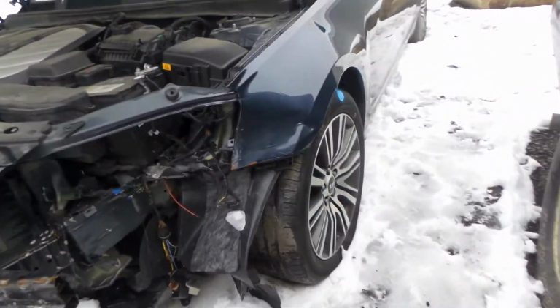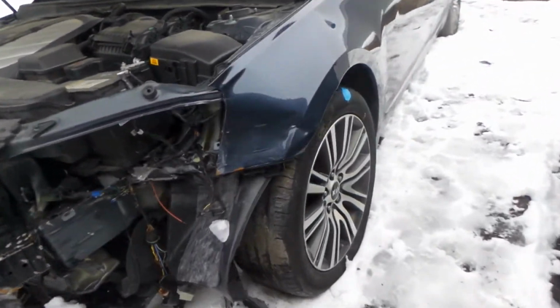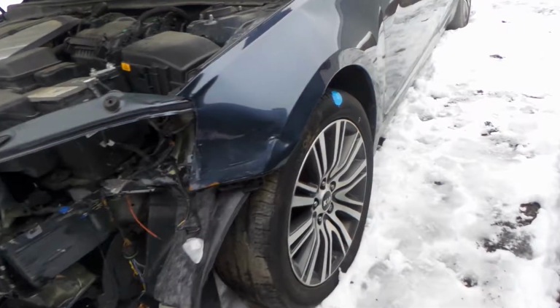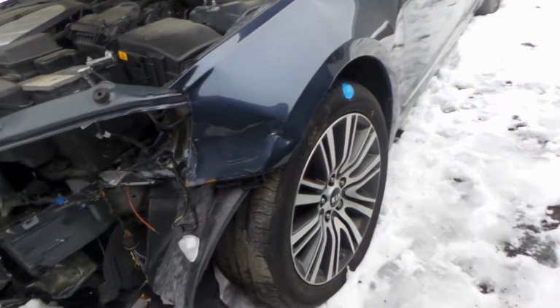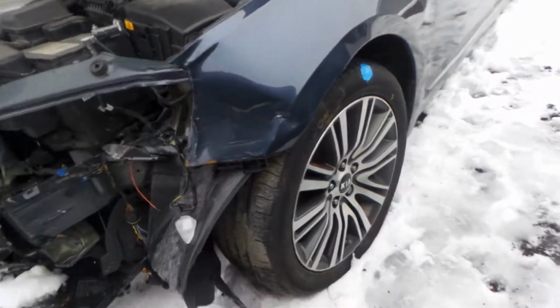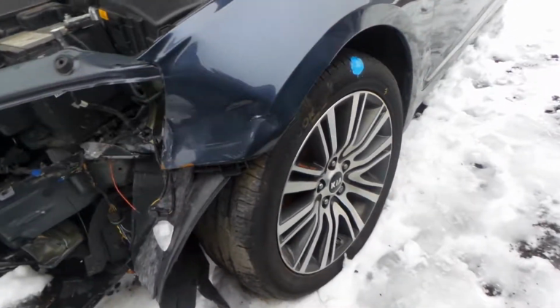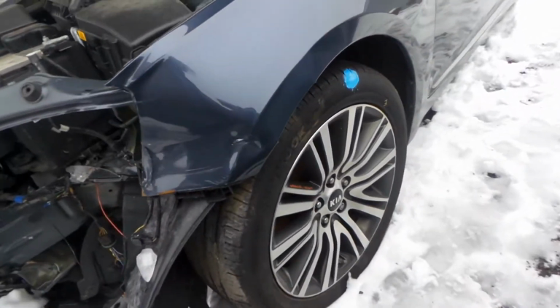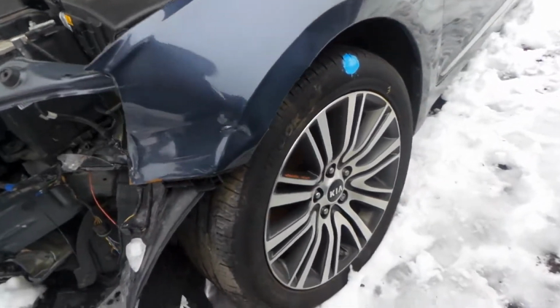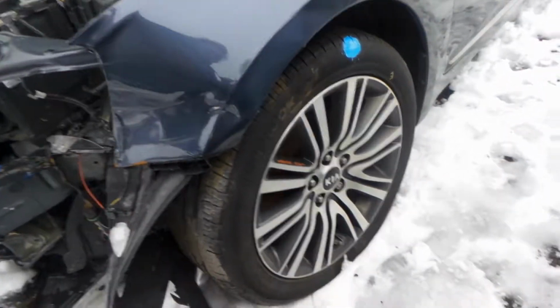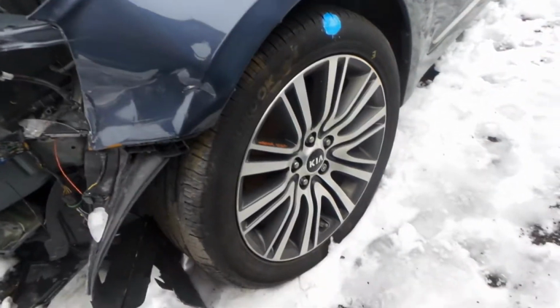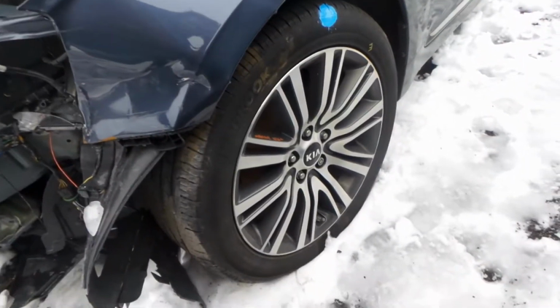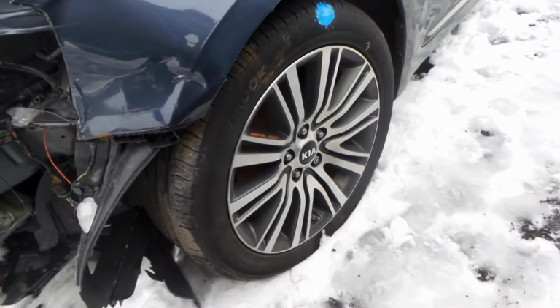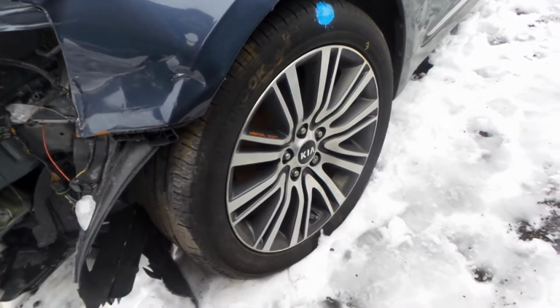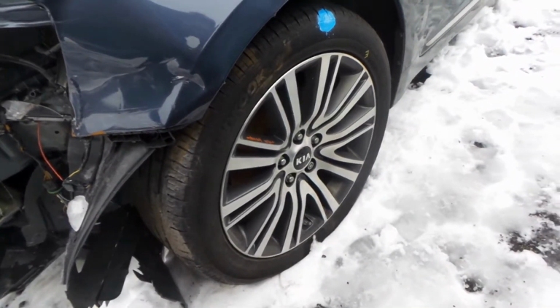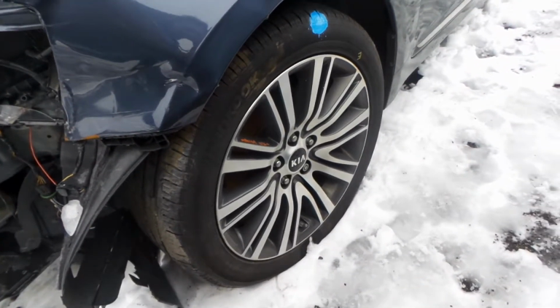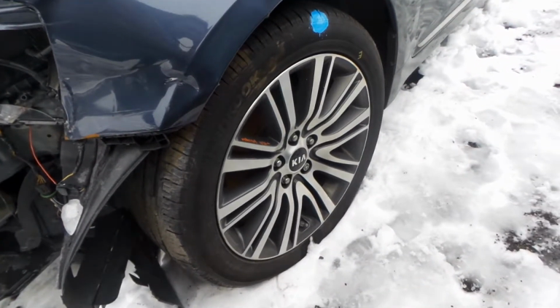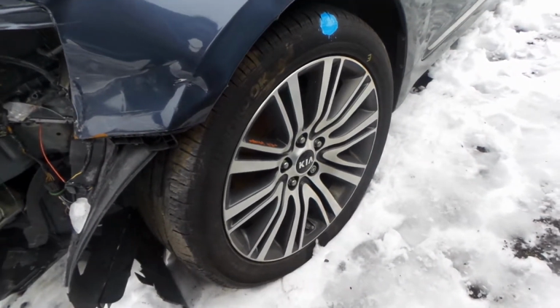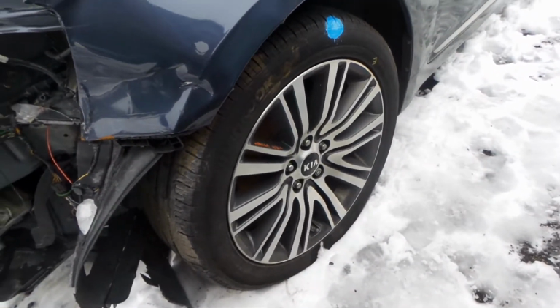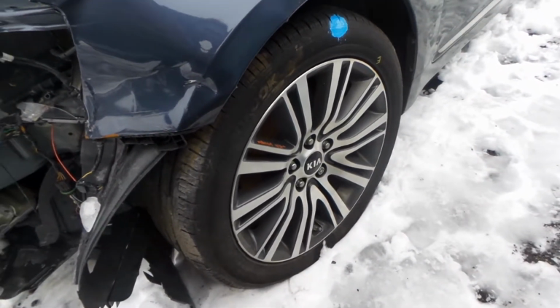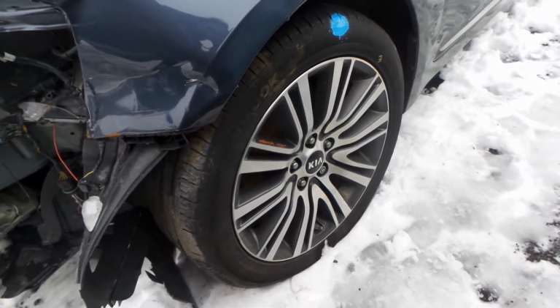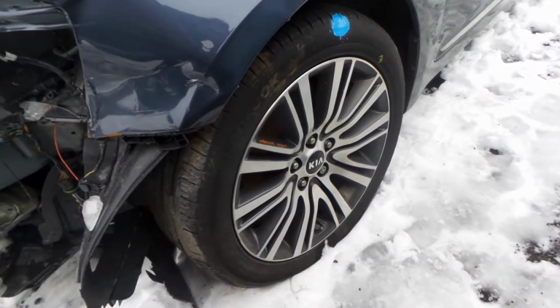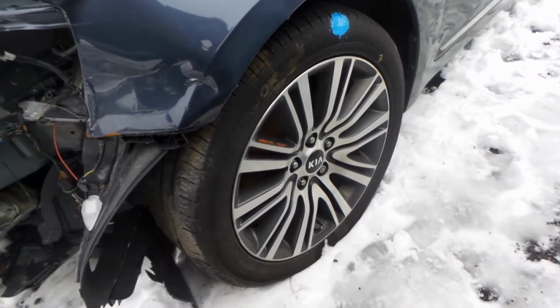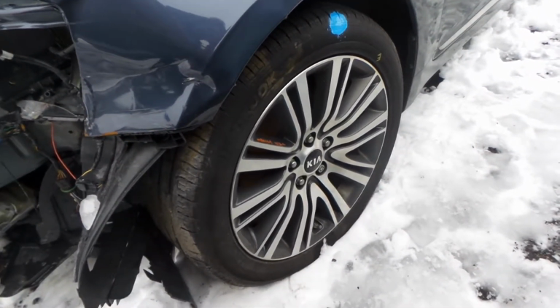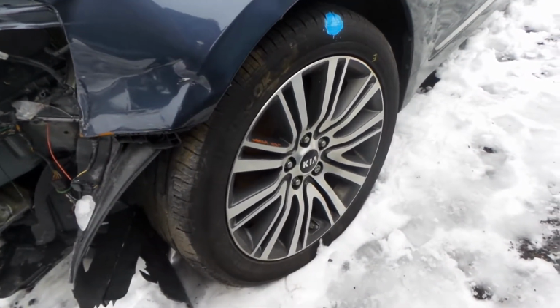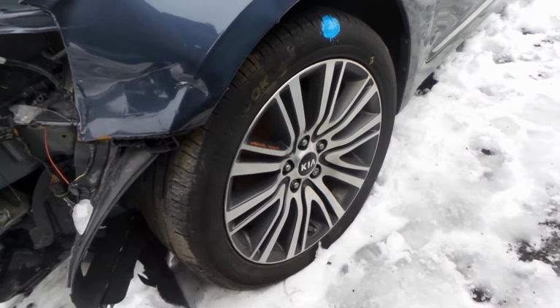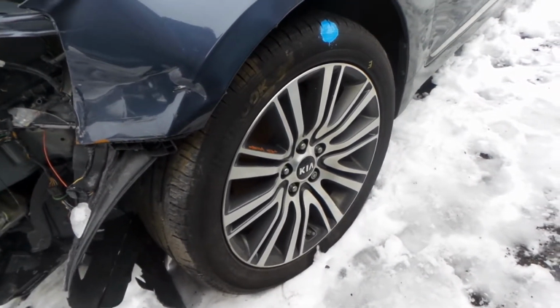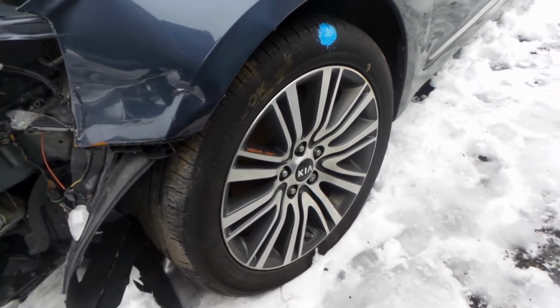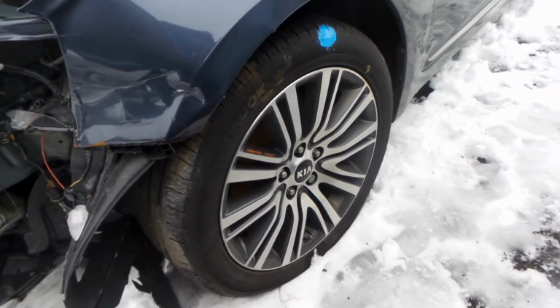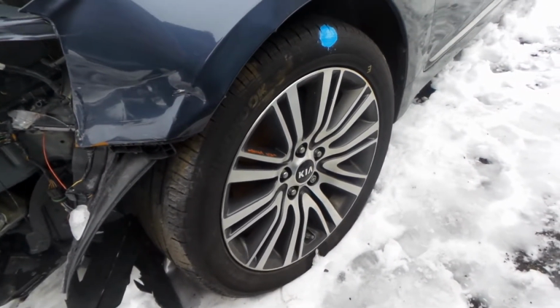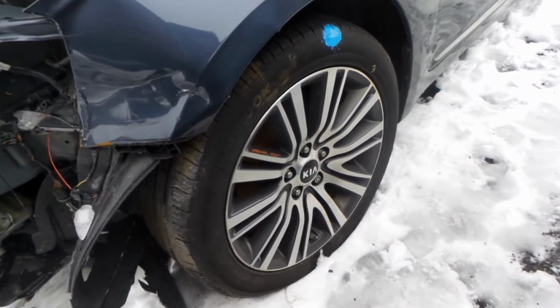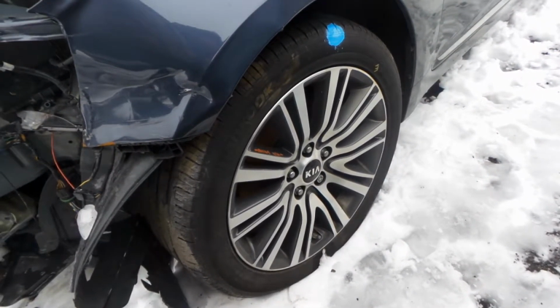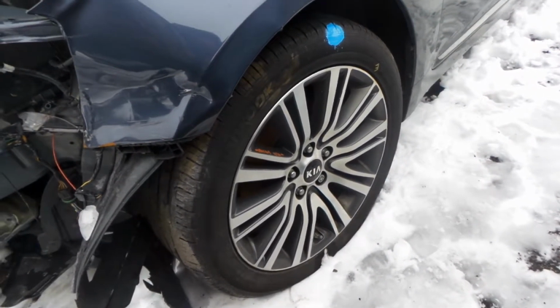We do have some good wheels. They're an 18-inch aluminum wheel and they're in excellent condition for the year.